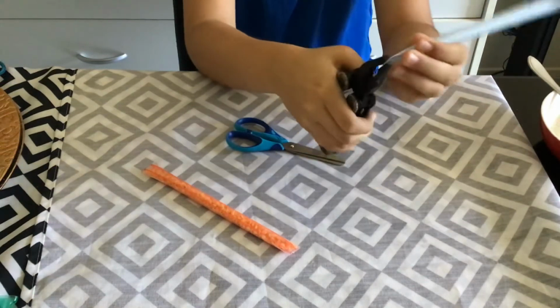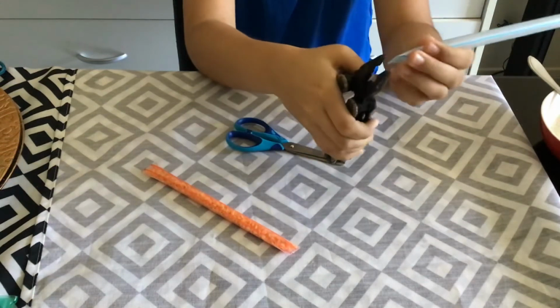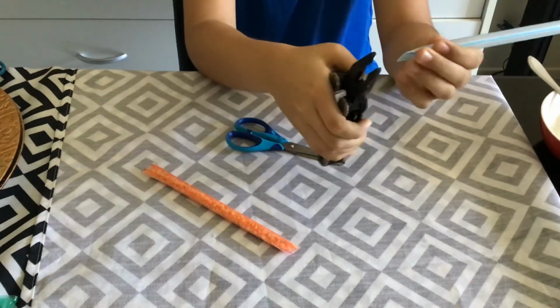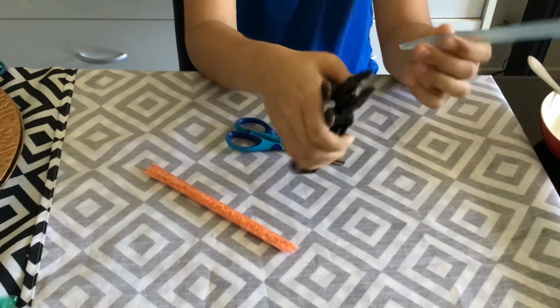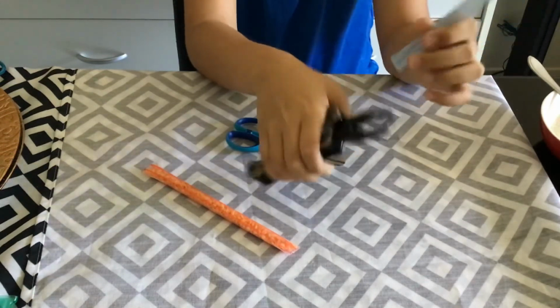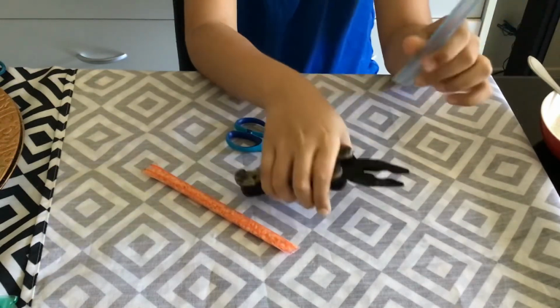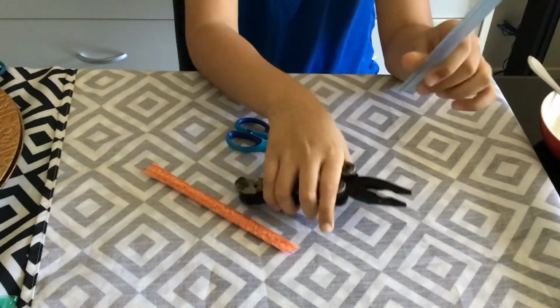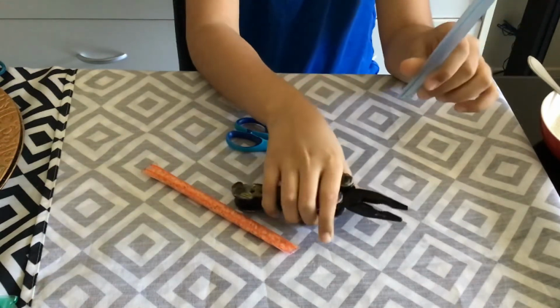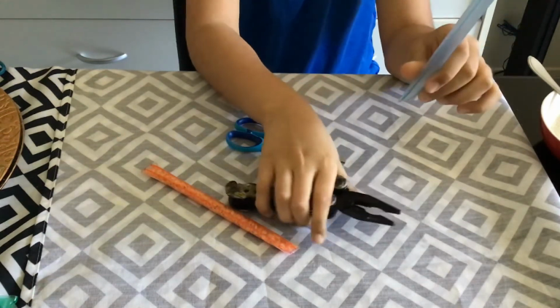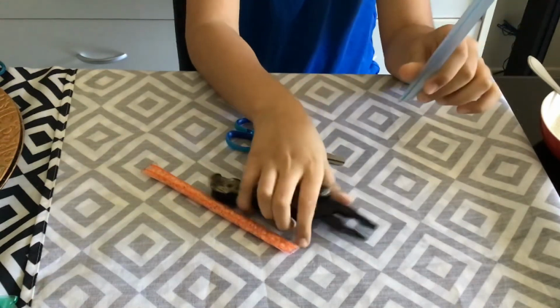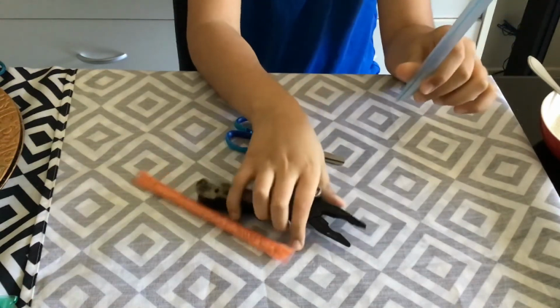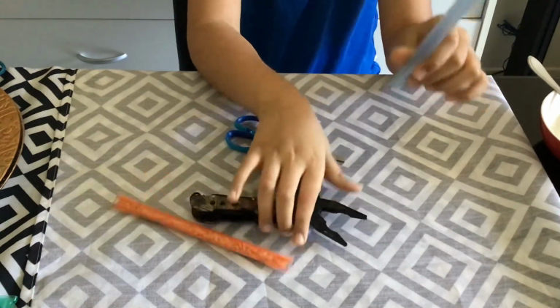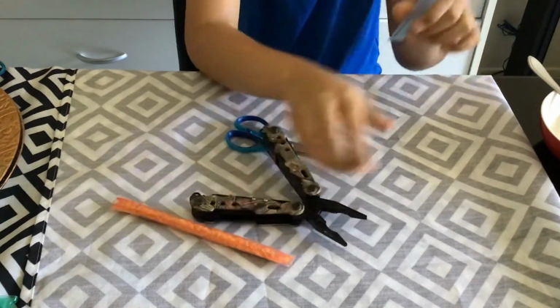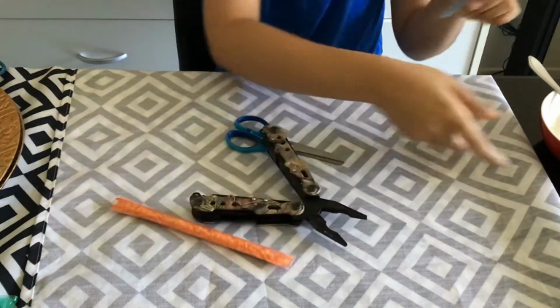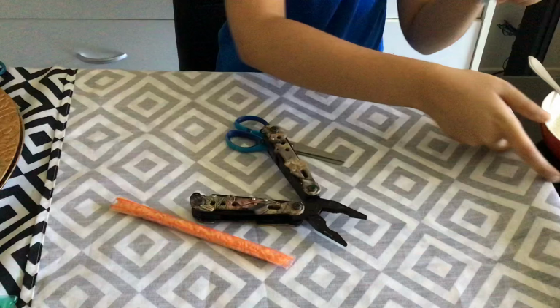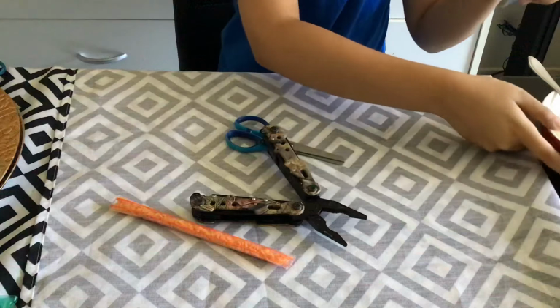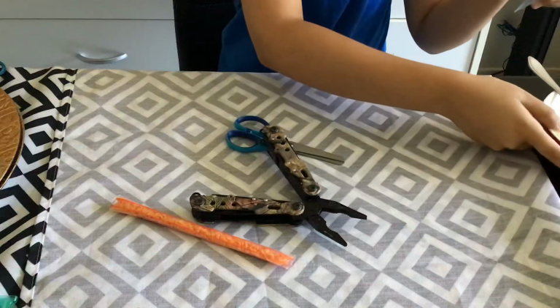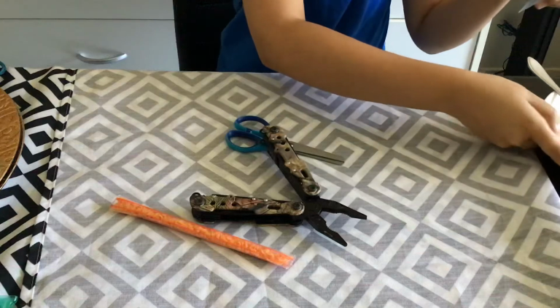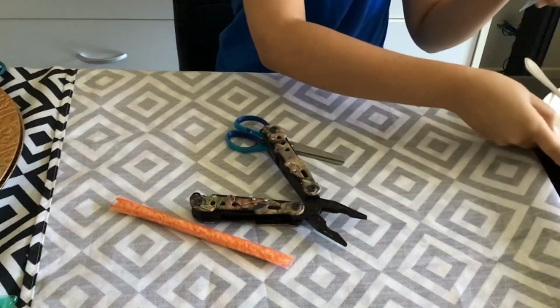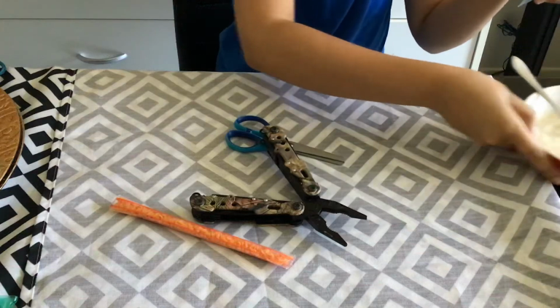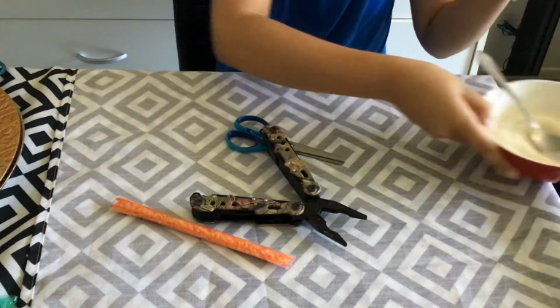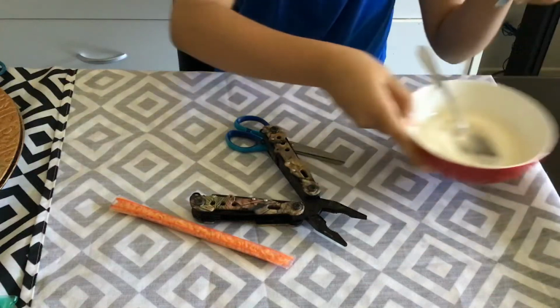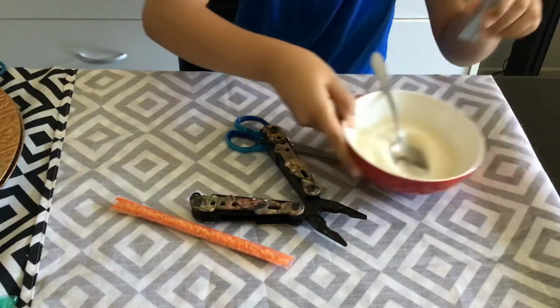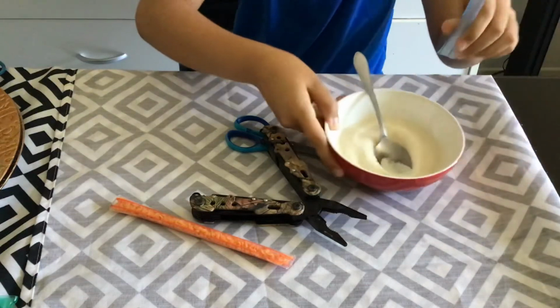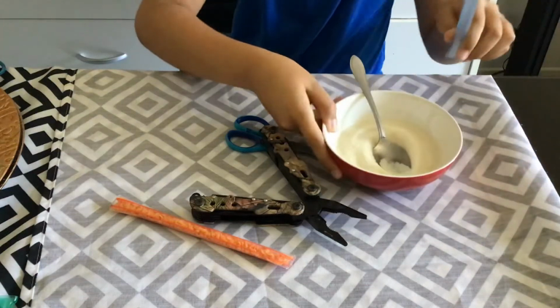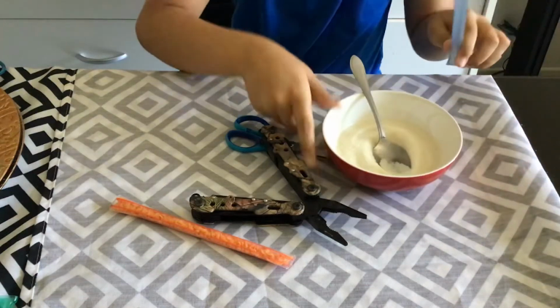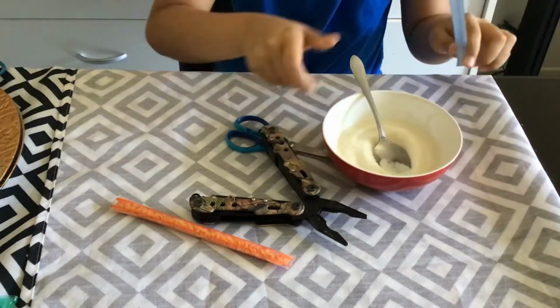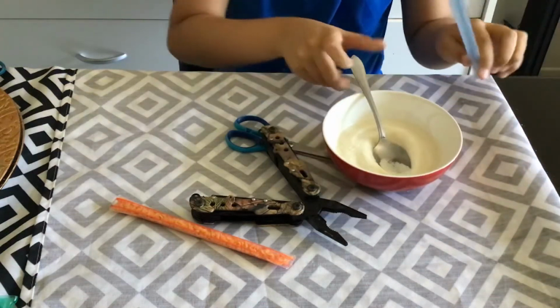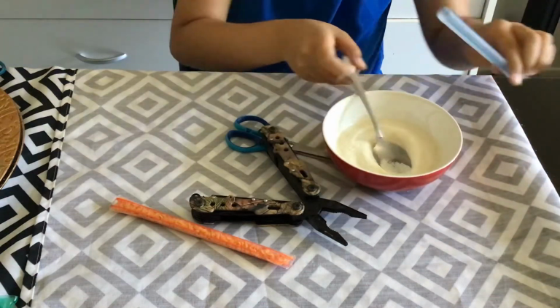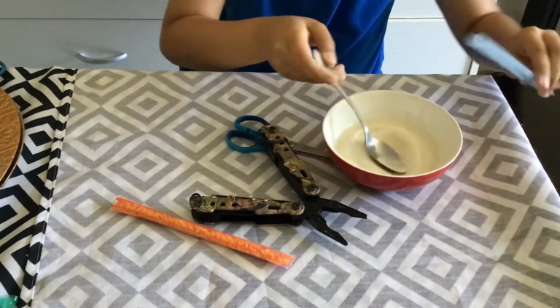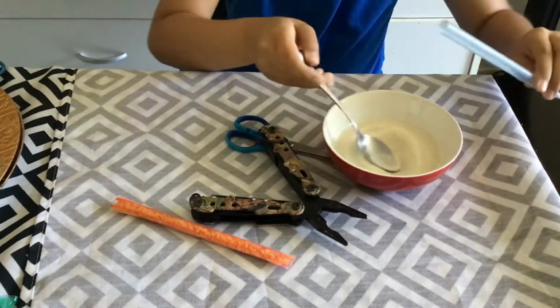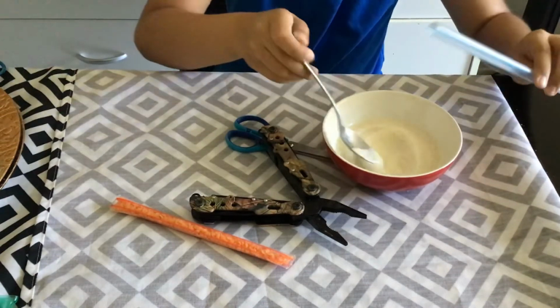Okay, now you've sealed the bottom. Now you're gonna take whatever you're gonna fill it with.